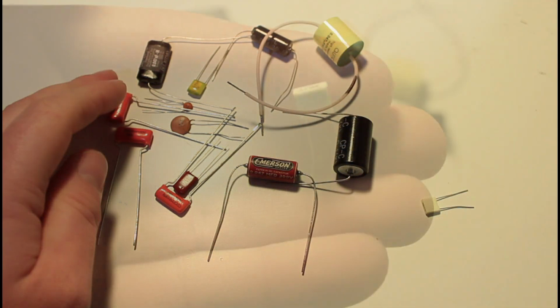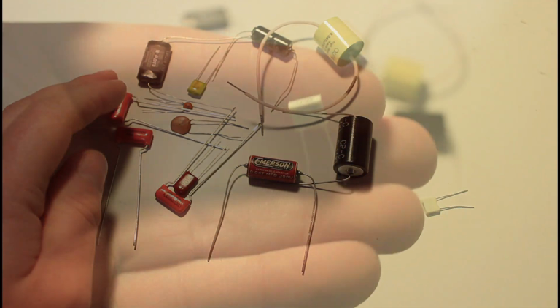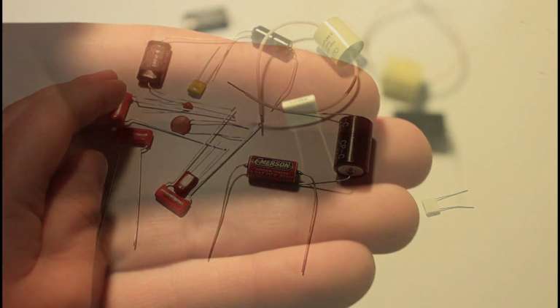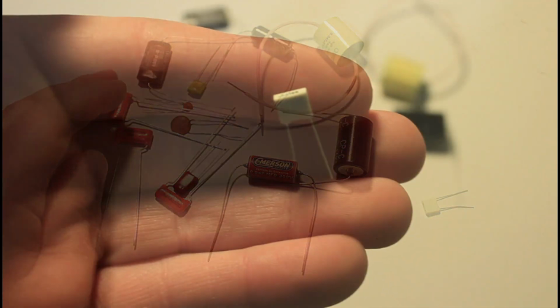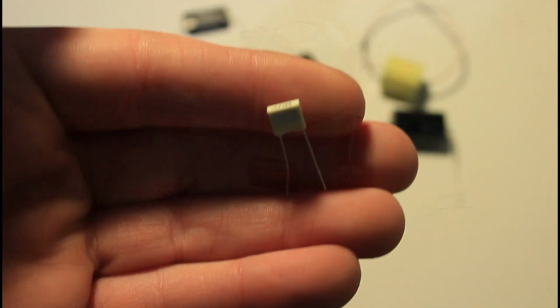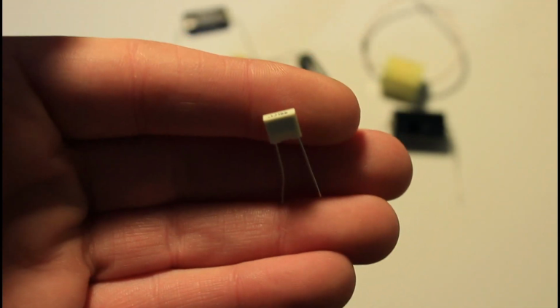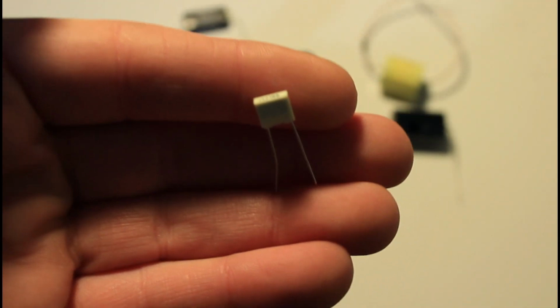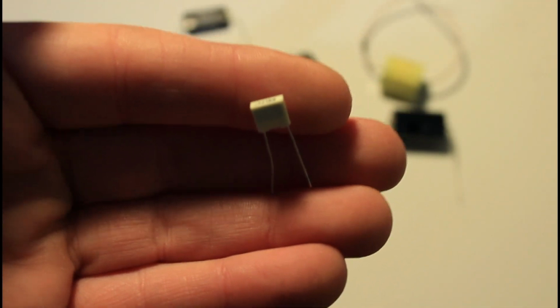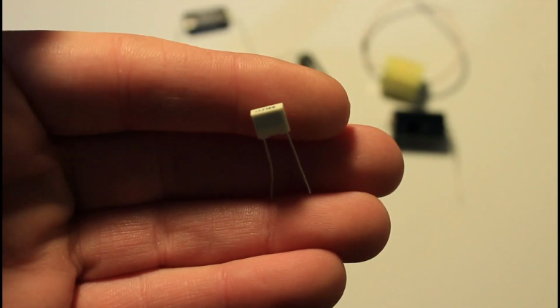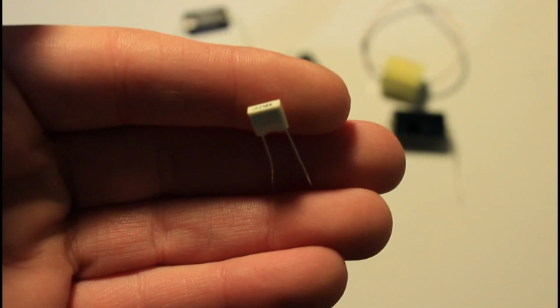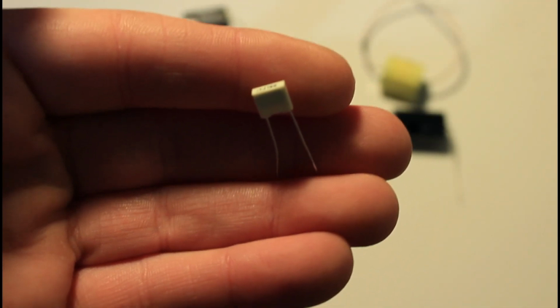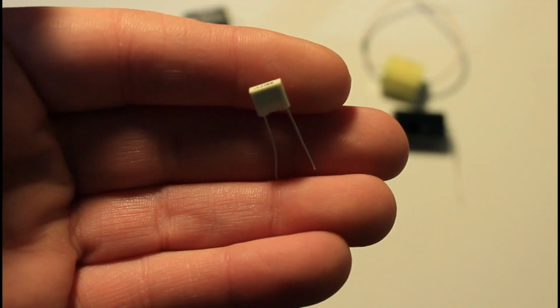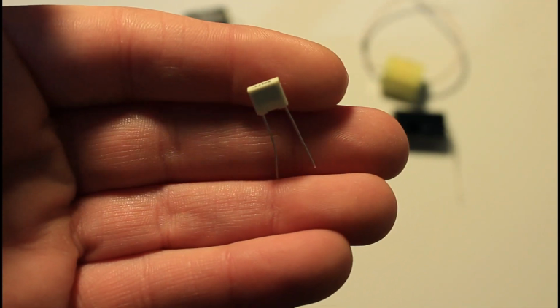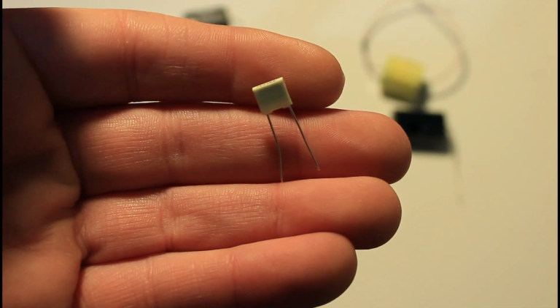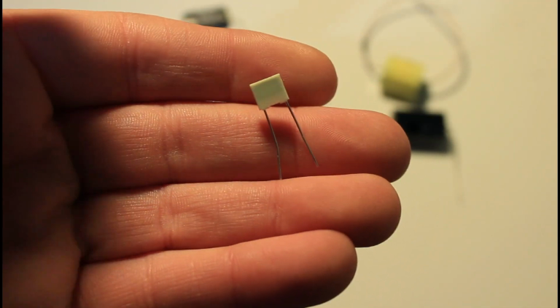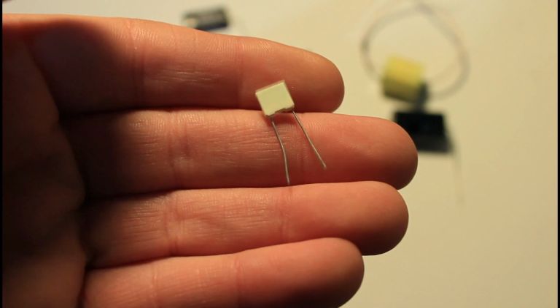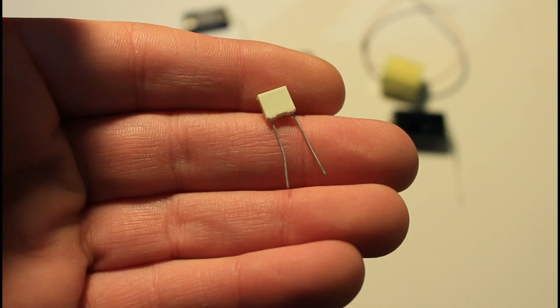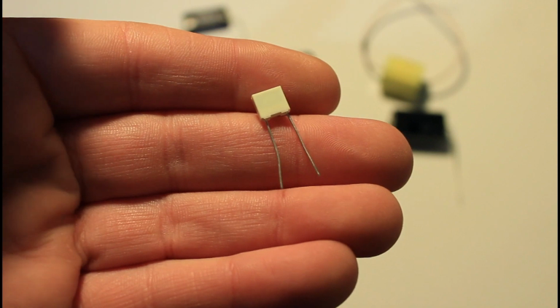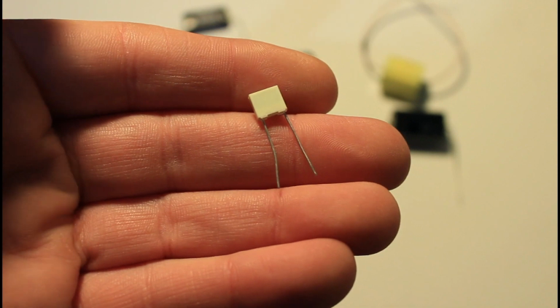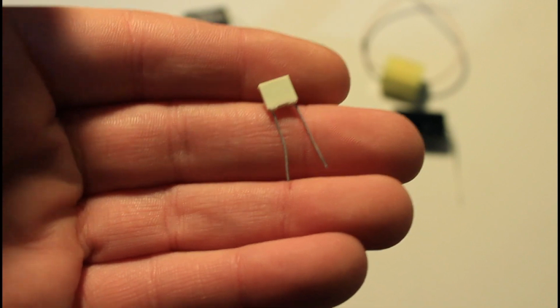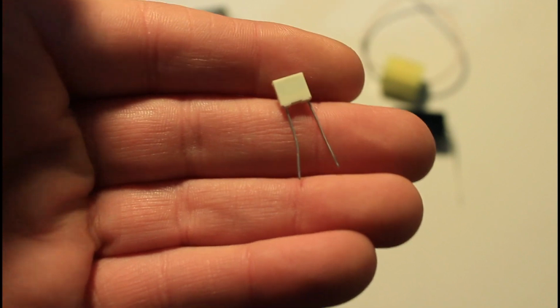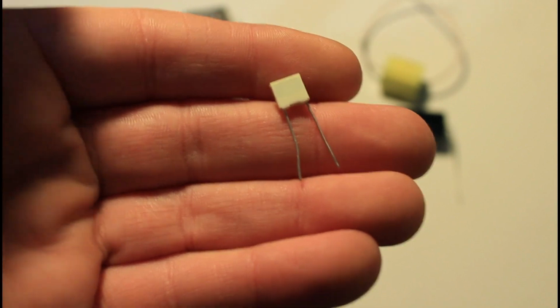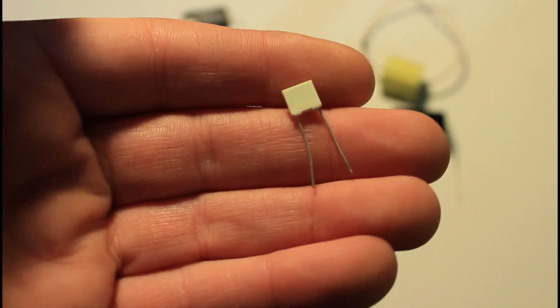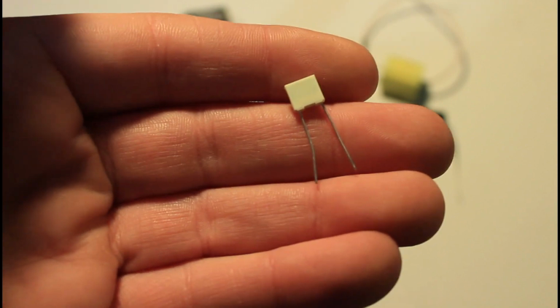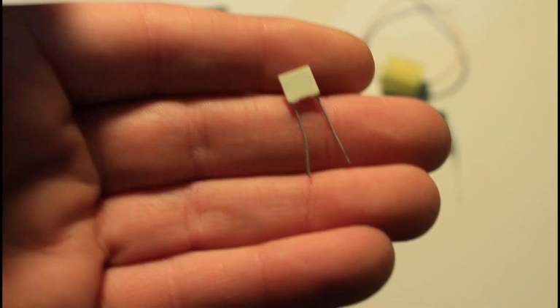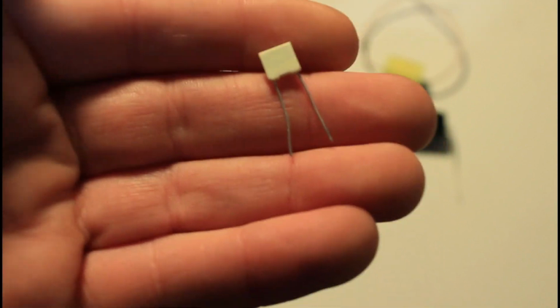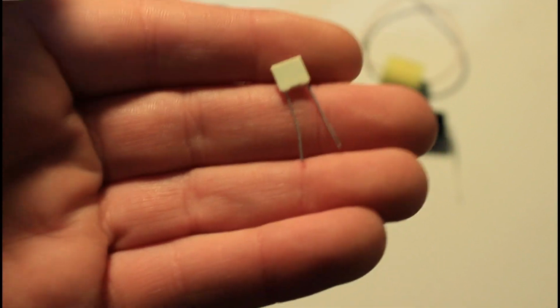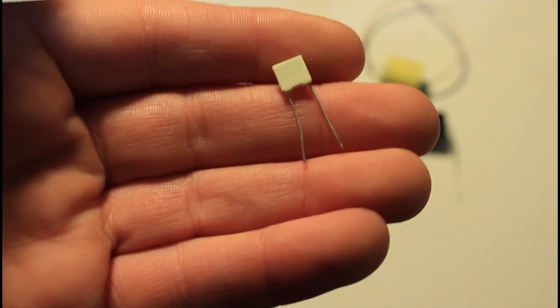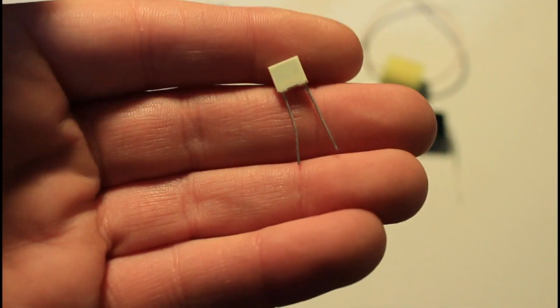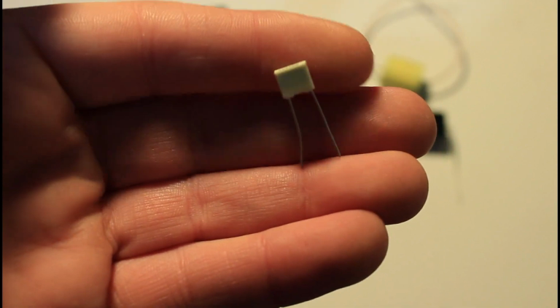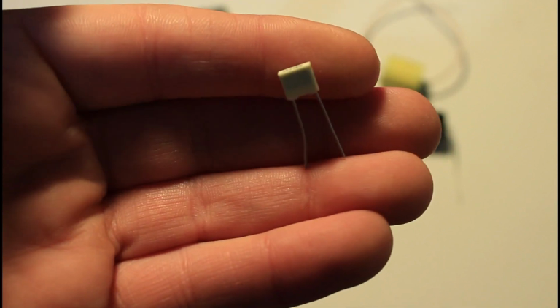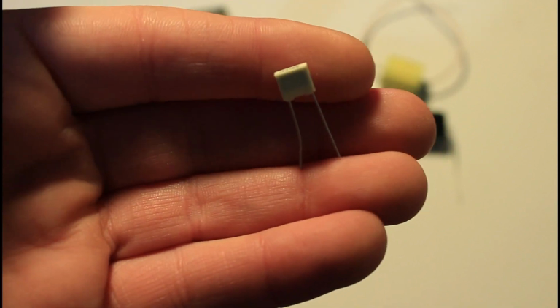Just for the fun of it, I'm also going to use these circuit board capacitors just to hear how they sound.